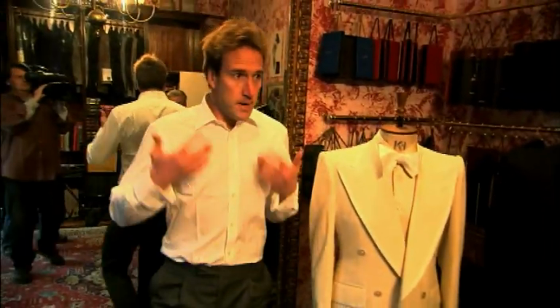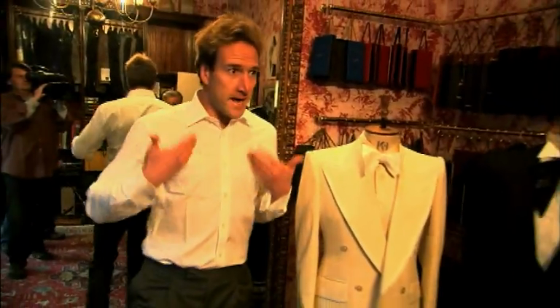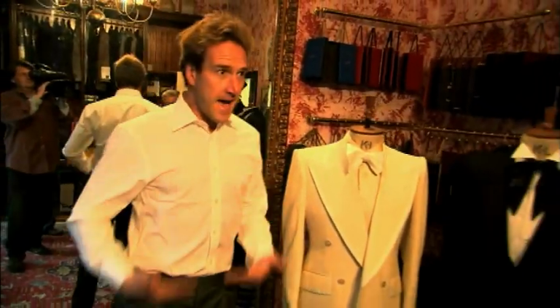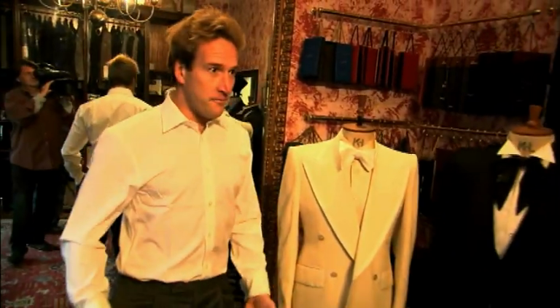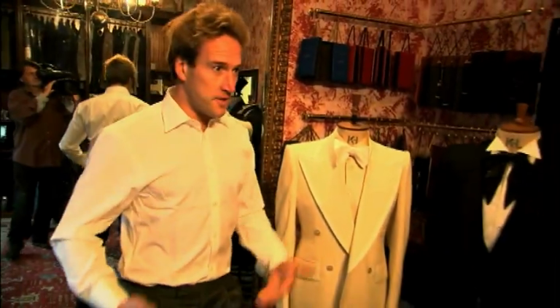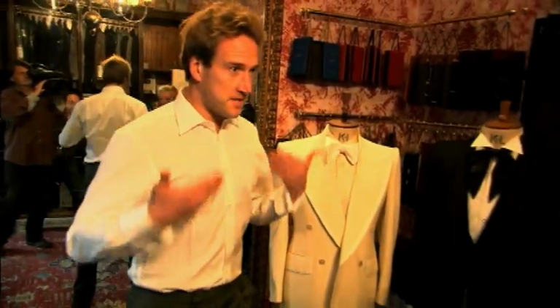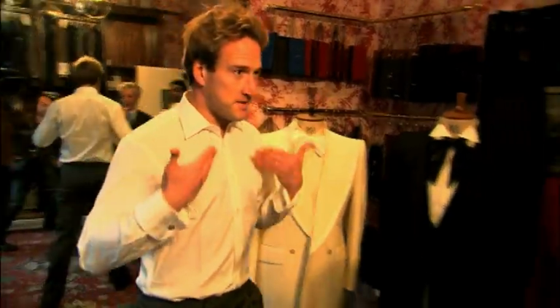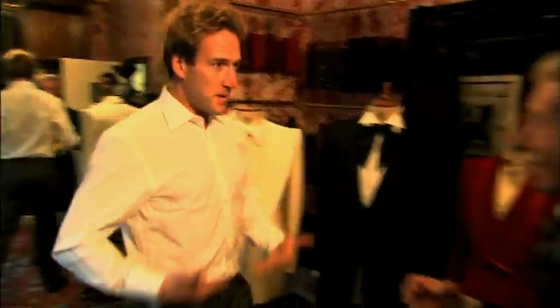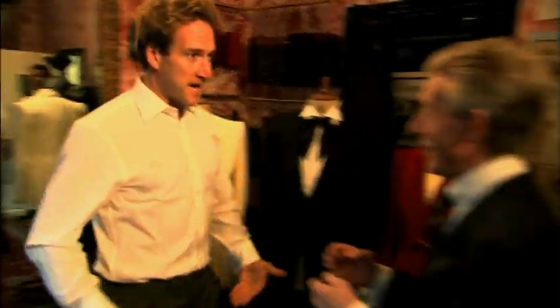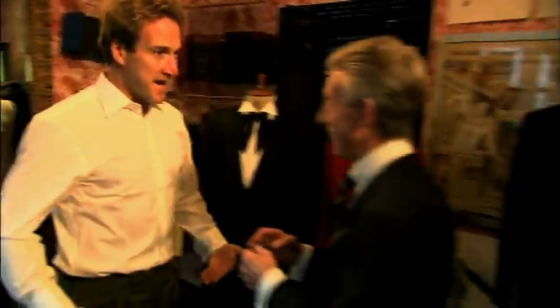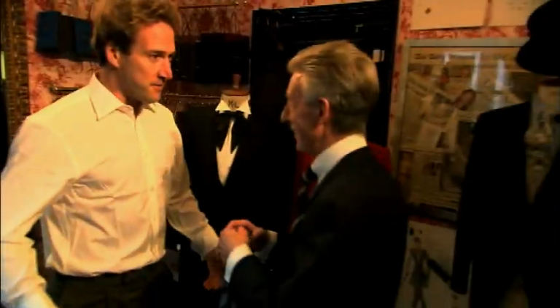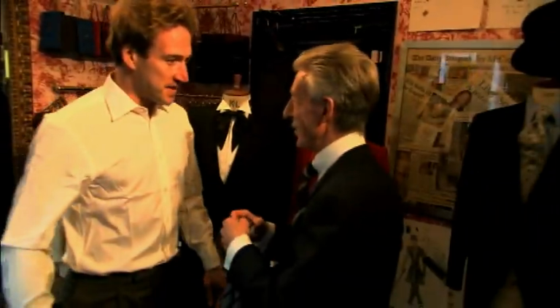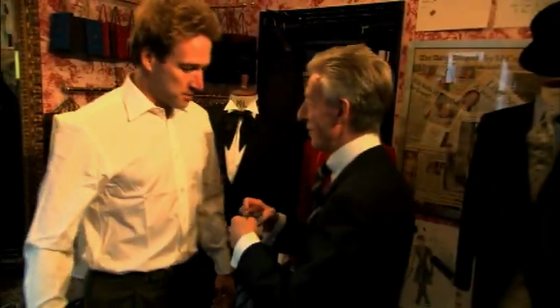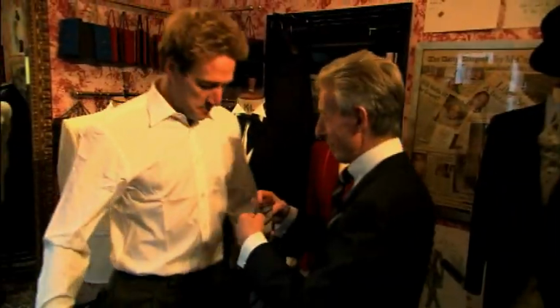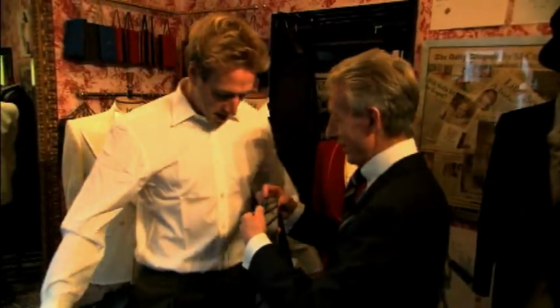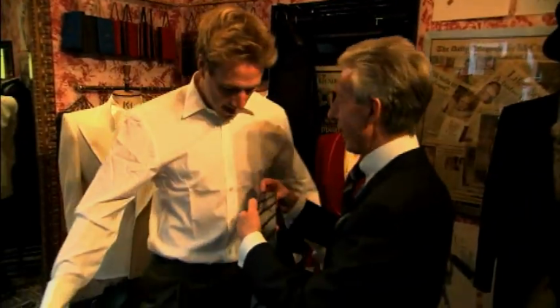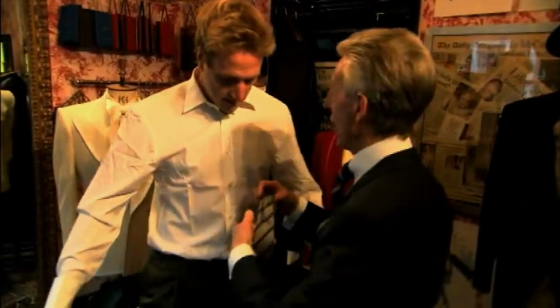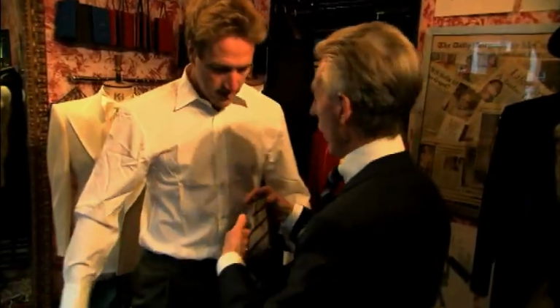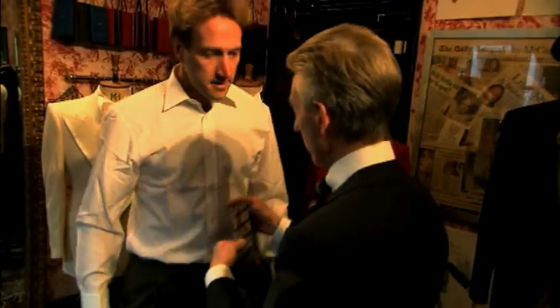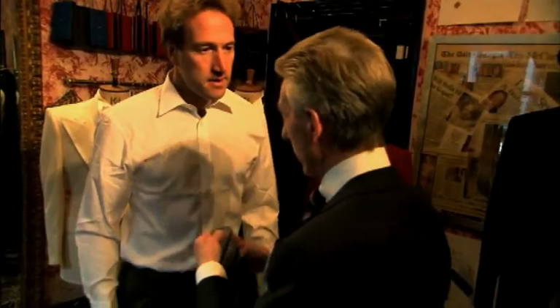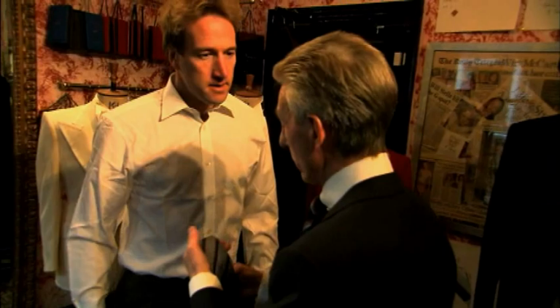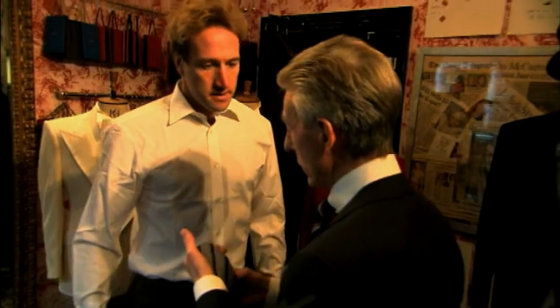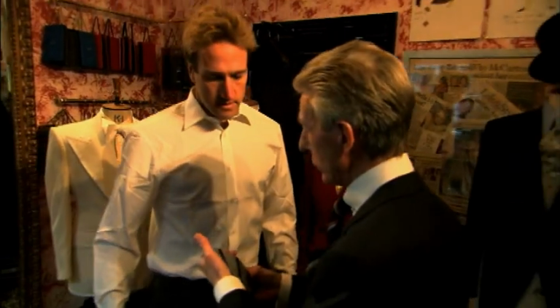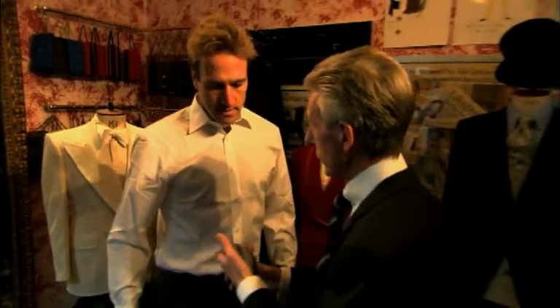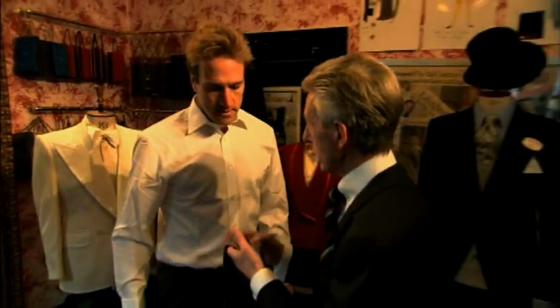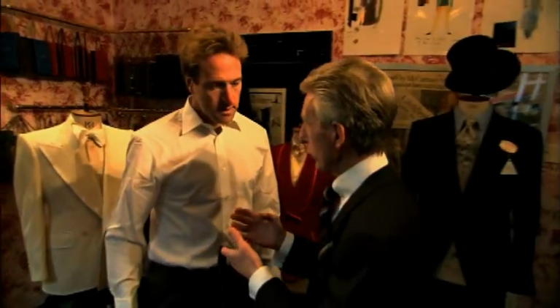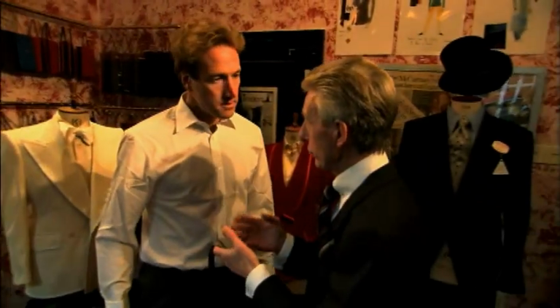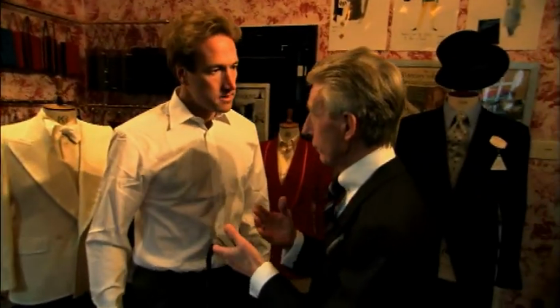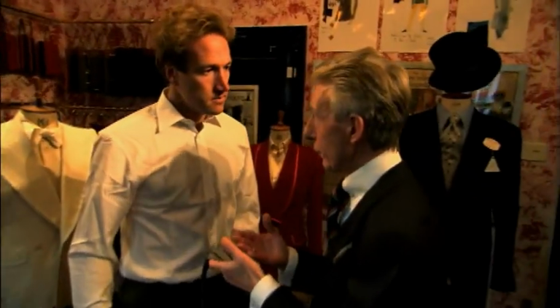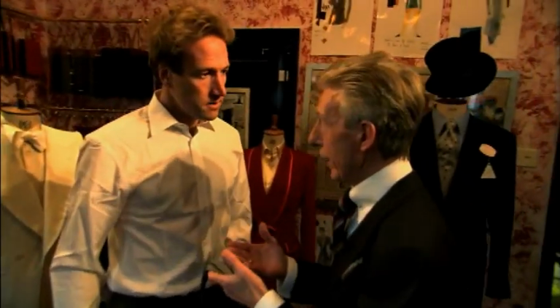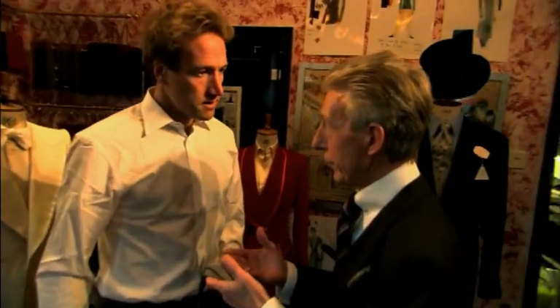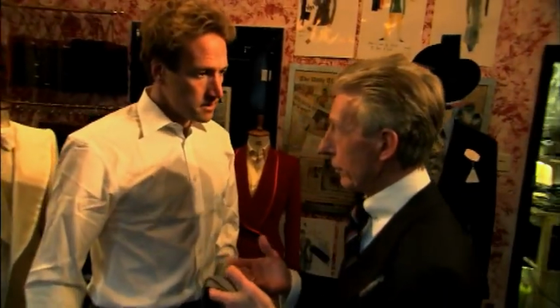Blank canvas. That's what I'm thinking. Ben, I'm going to suggest that we use a forehand knot.